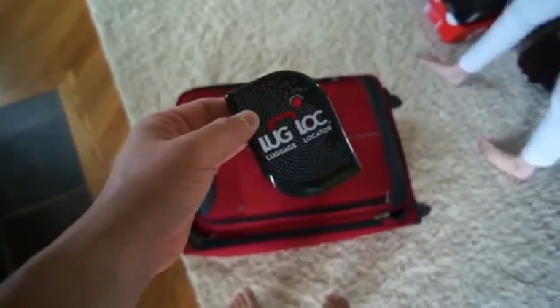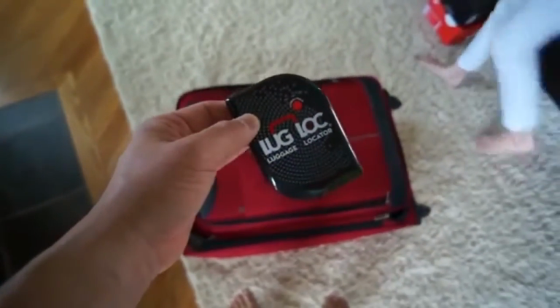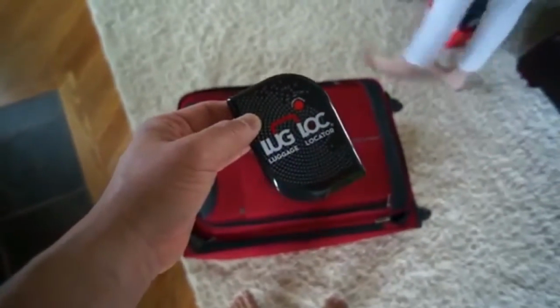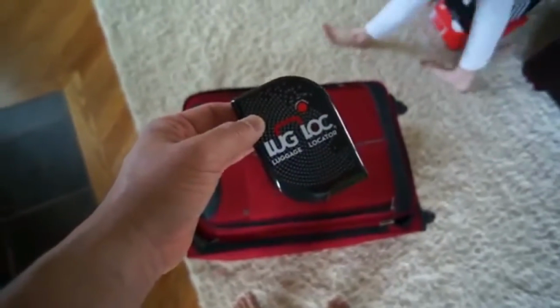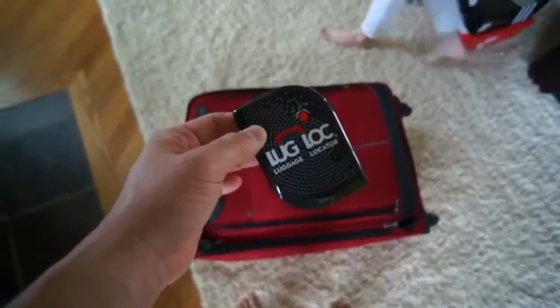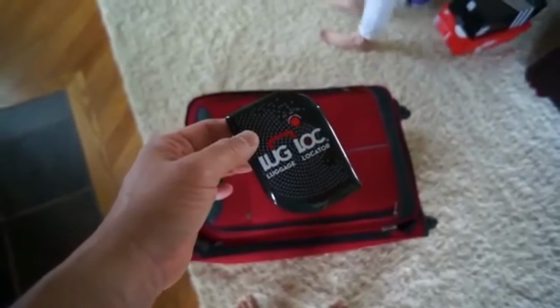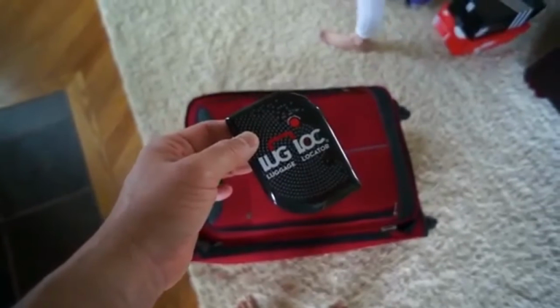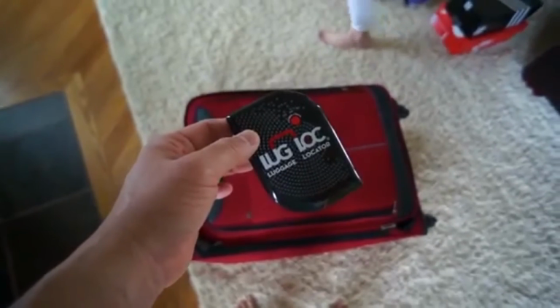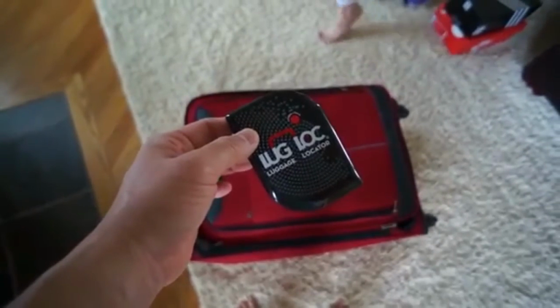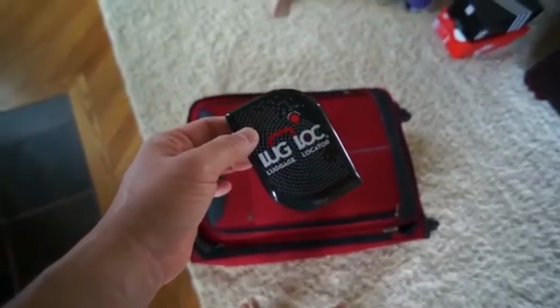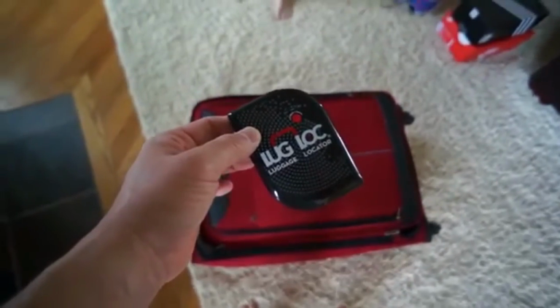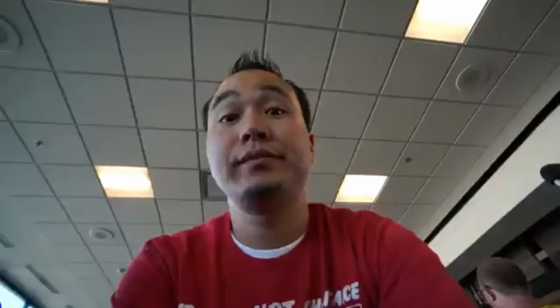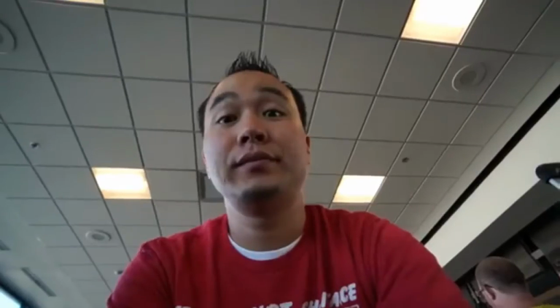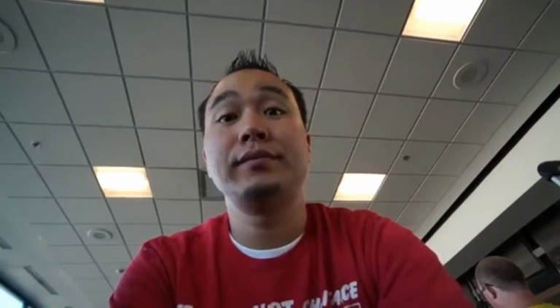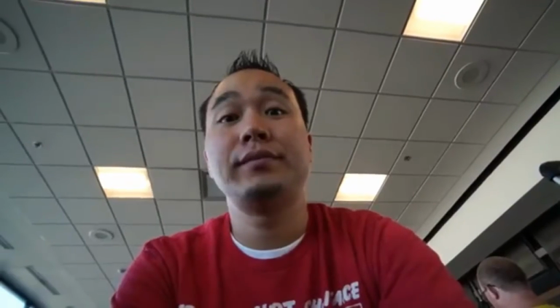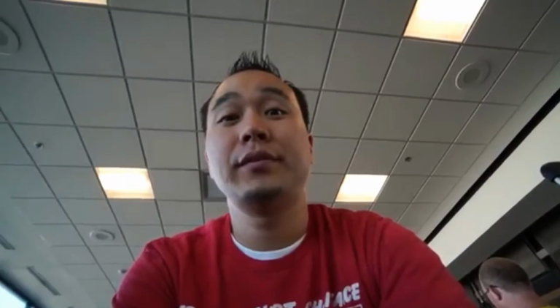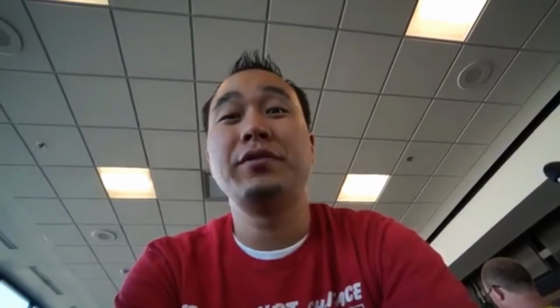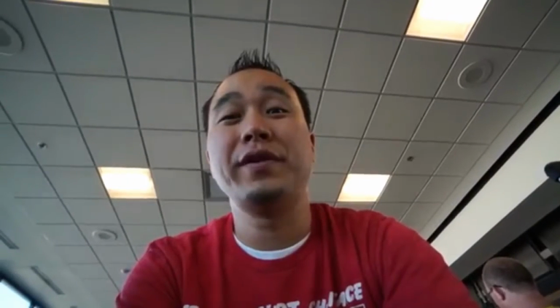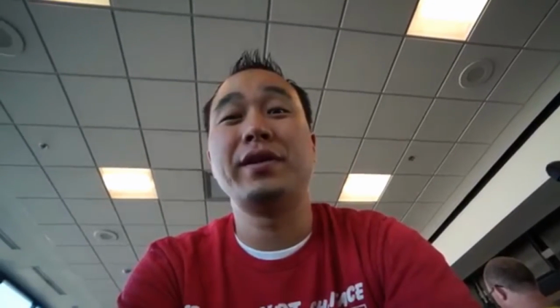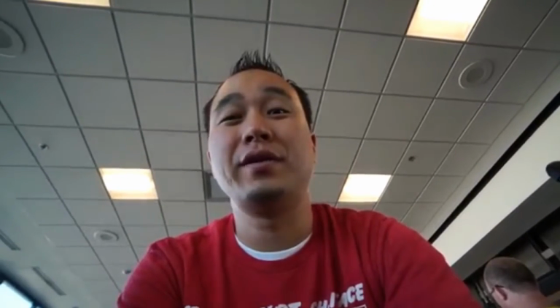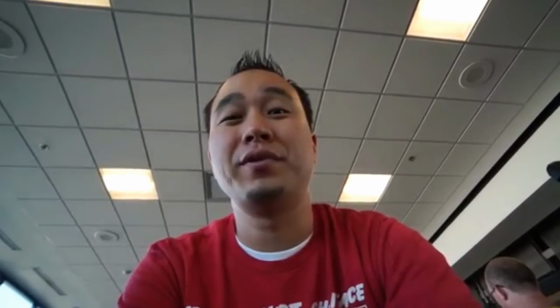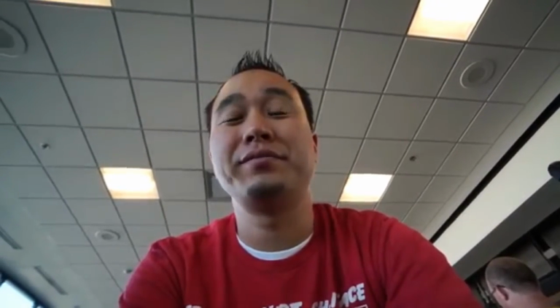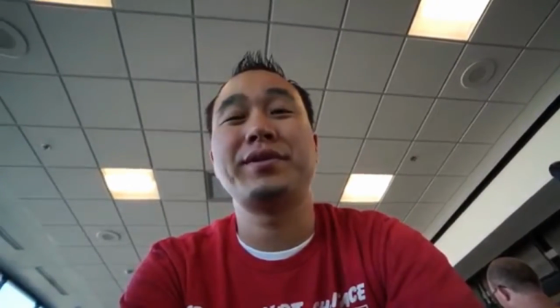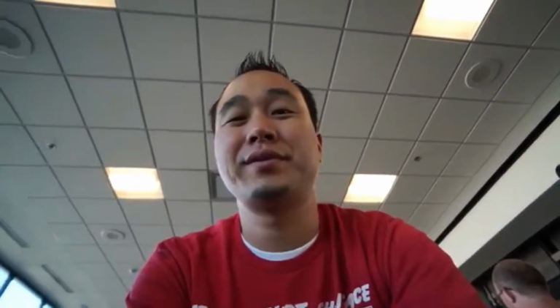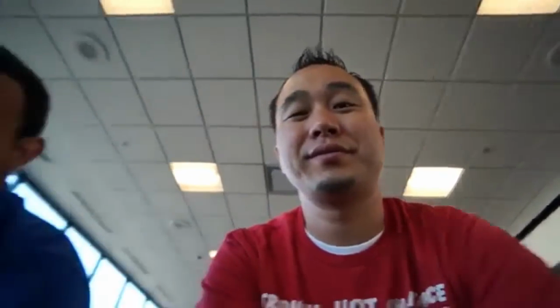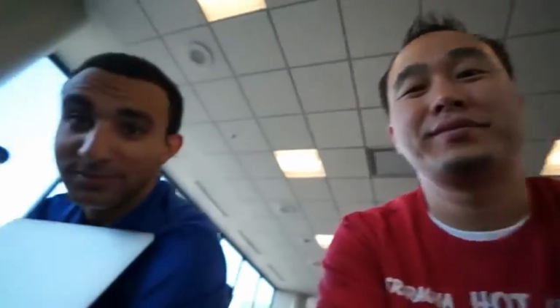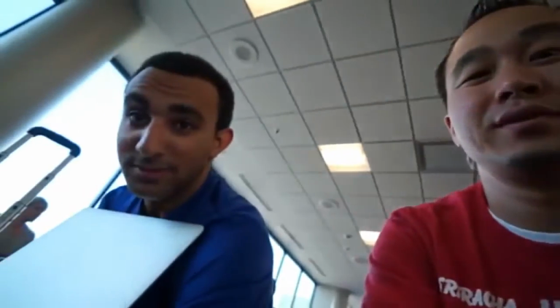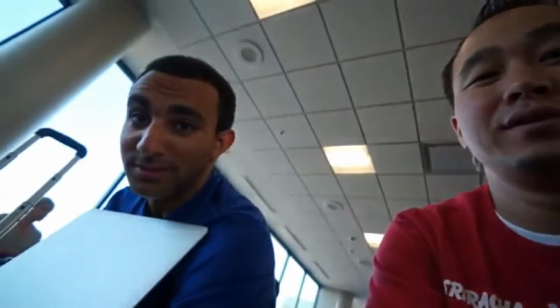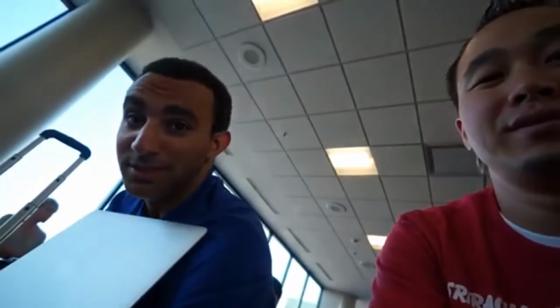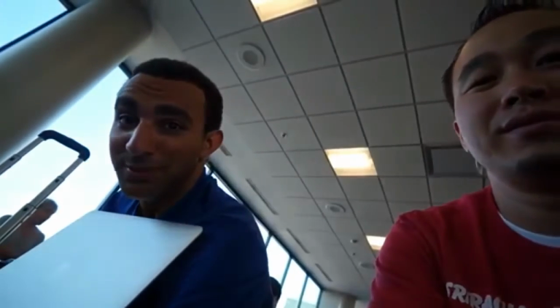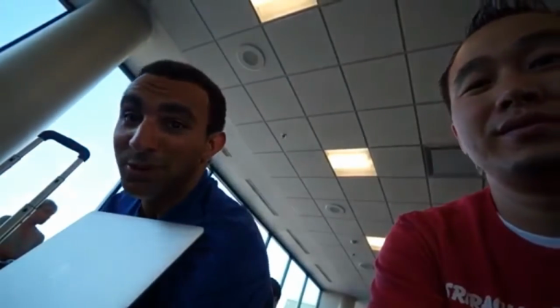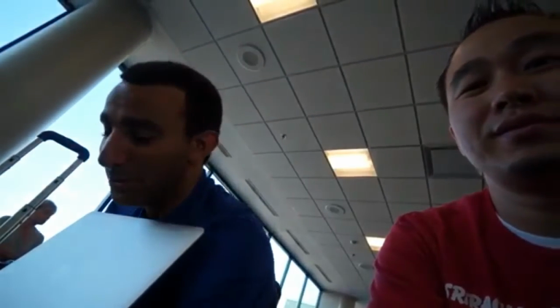I'm gonna put this luggage locator into this bag now — the janky bag — and we're gonna check on it periodically.